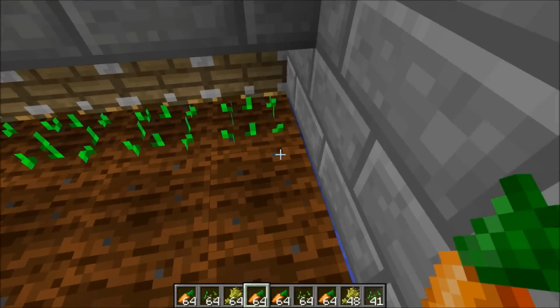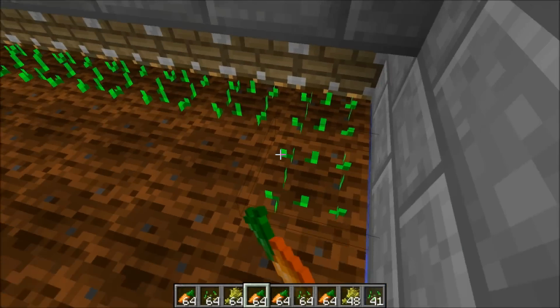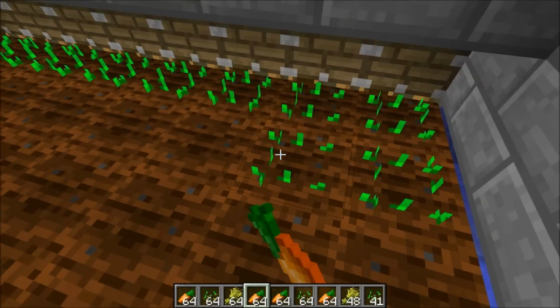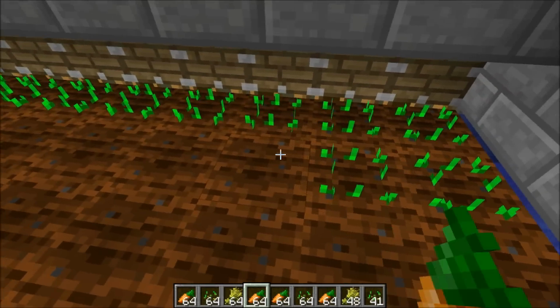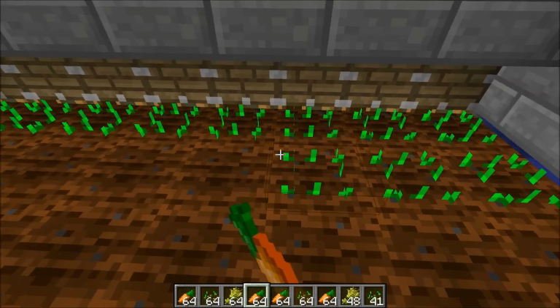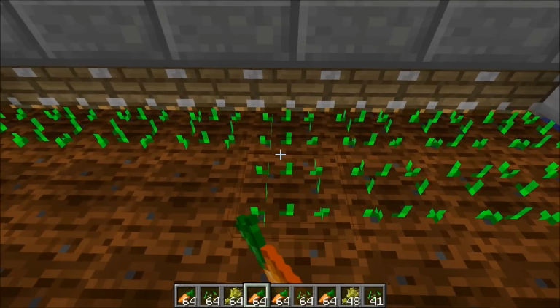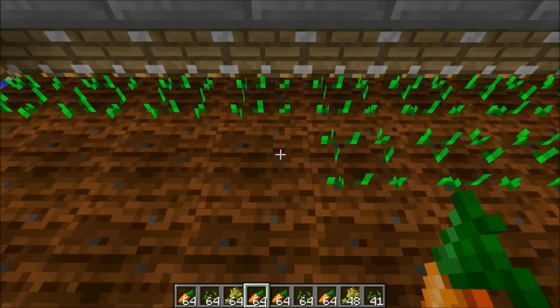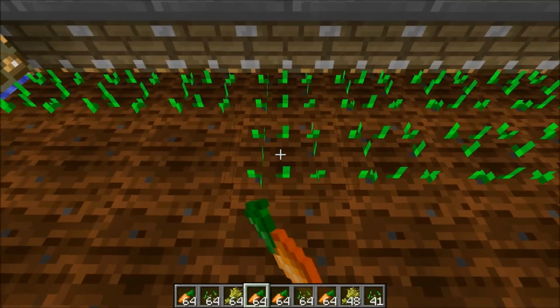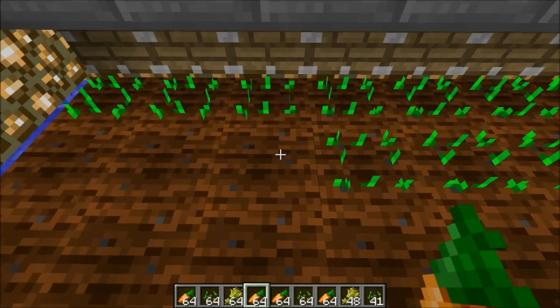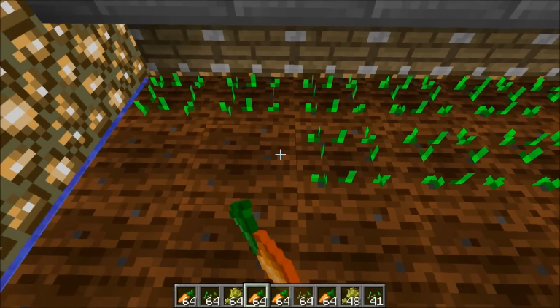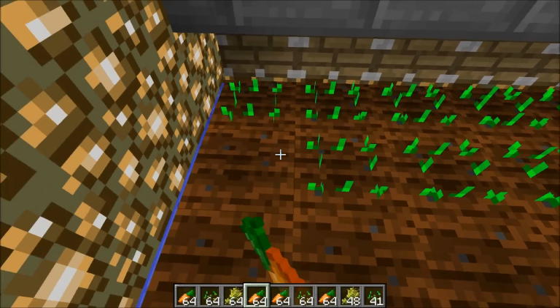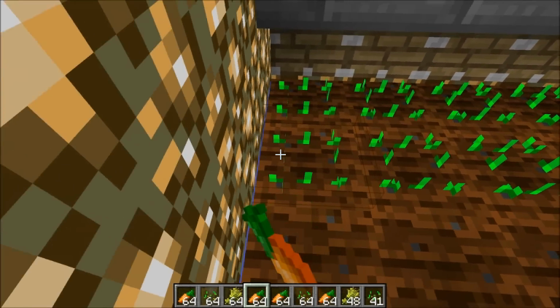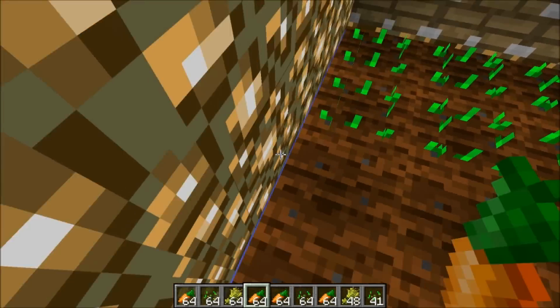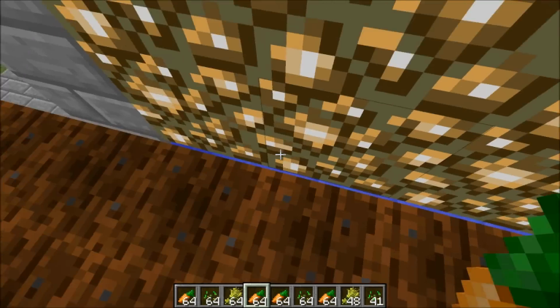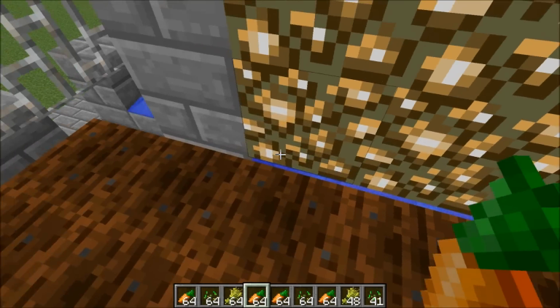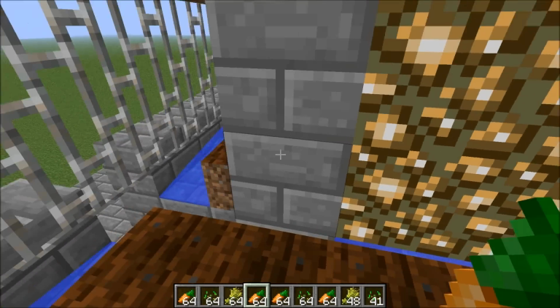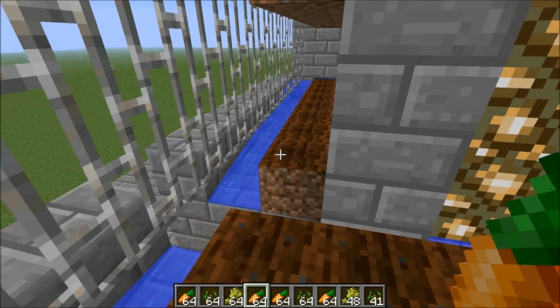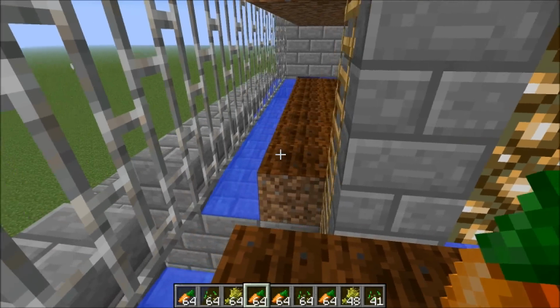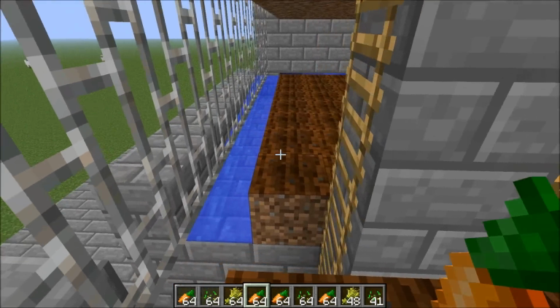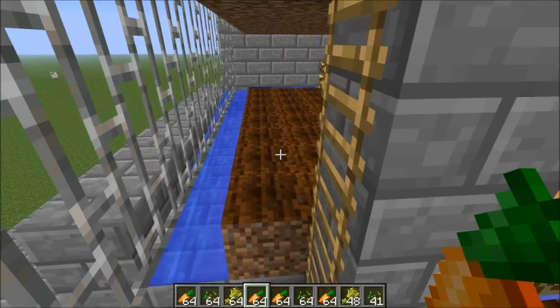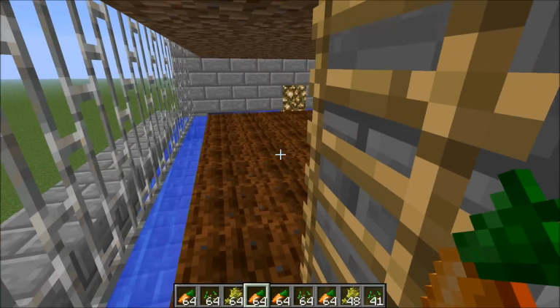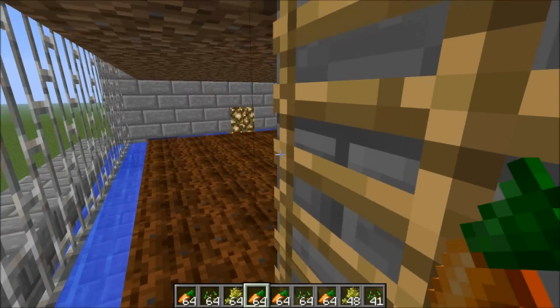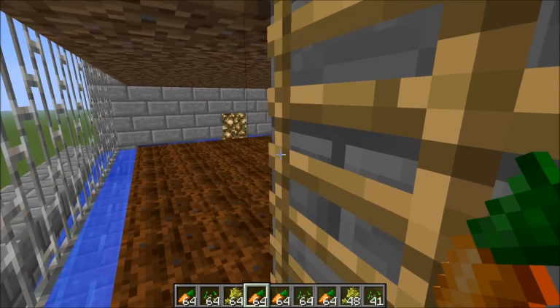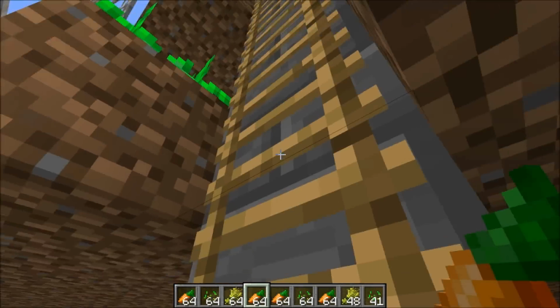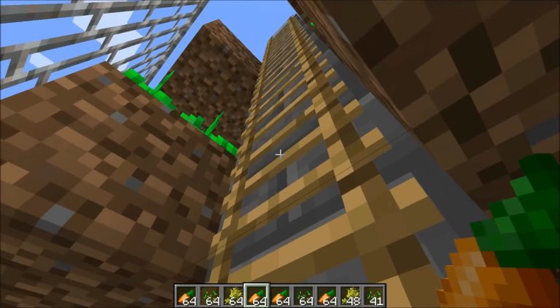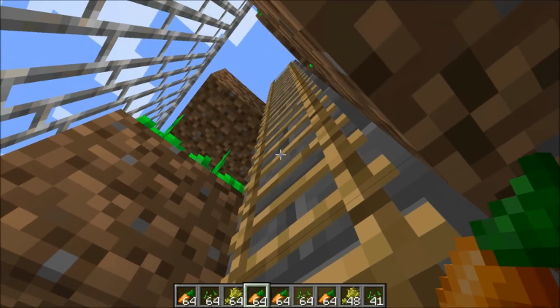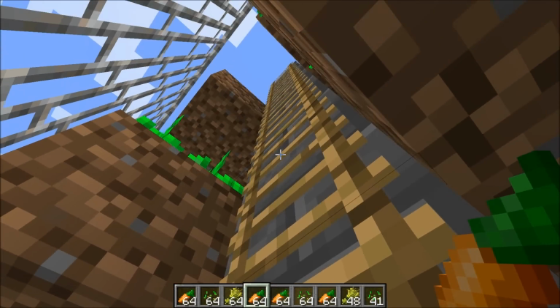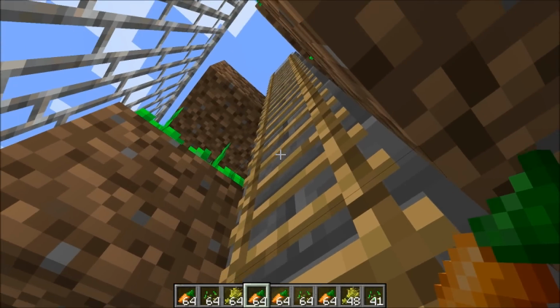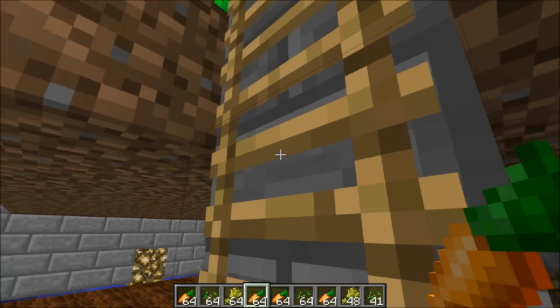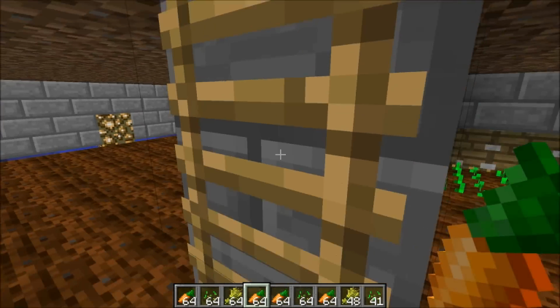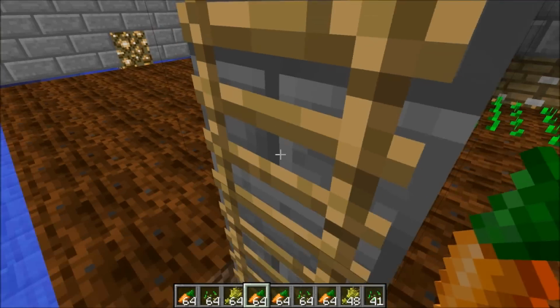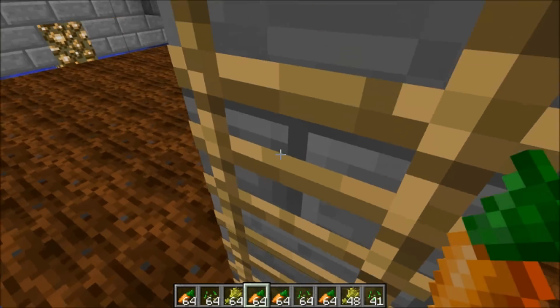You can bone meal it or let it grow in time and it'll be ready for the next harvest. You can get to all three floors this way.